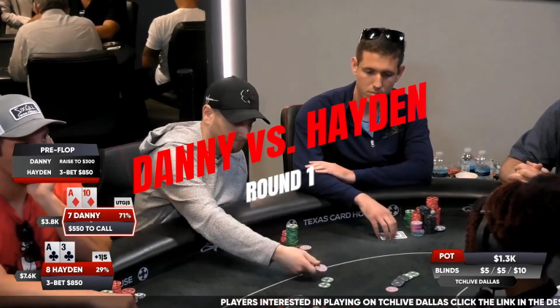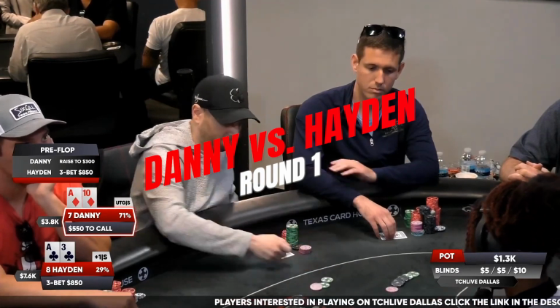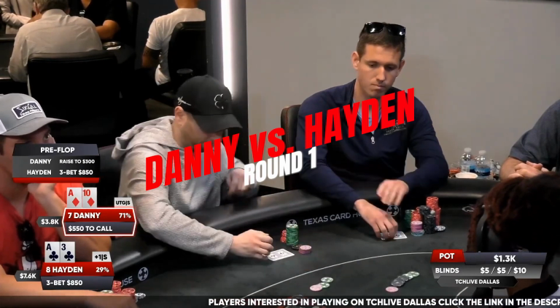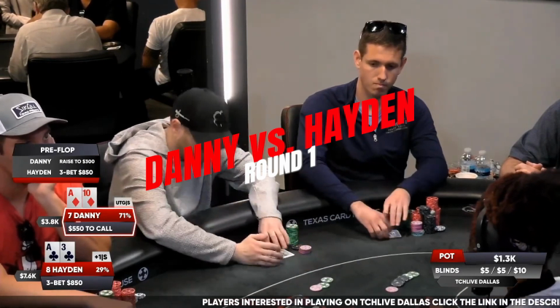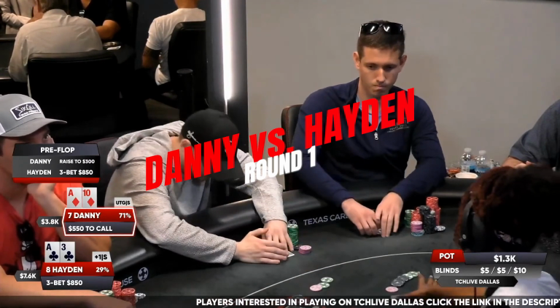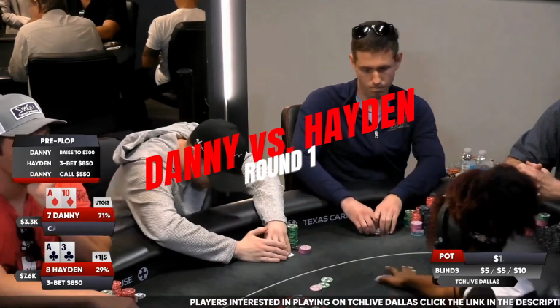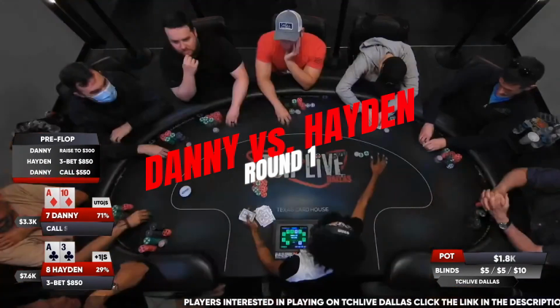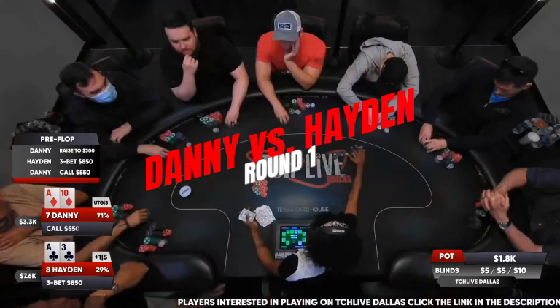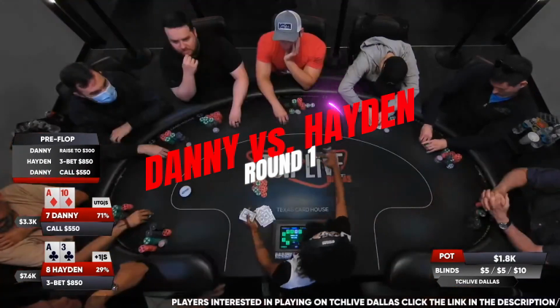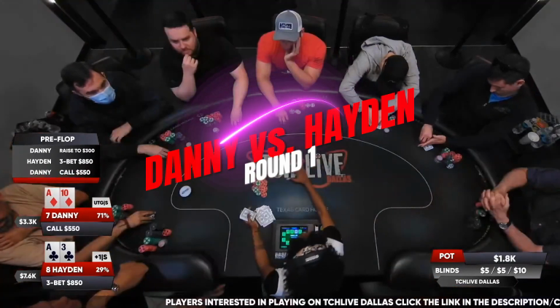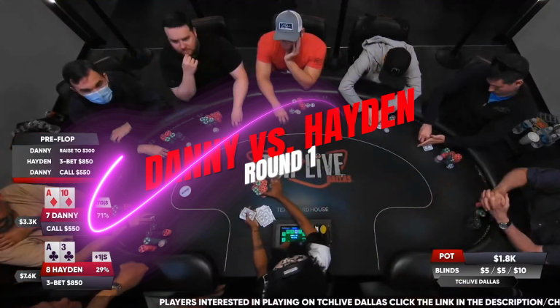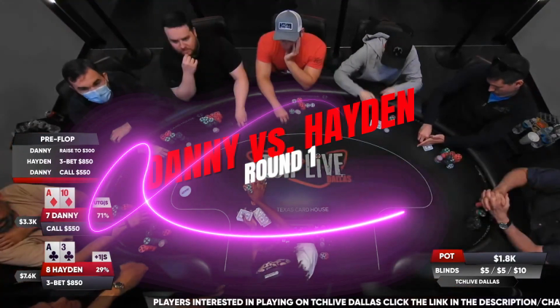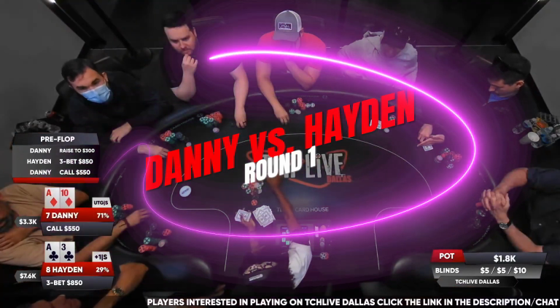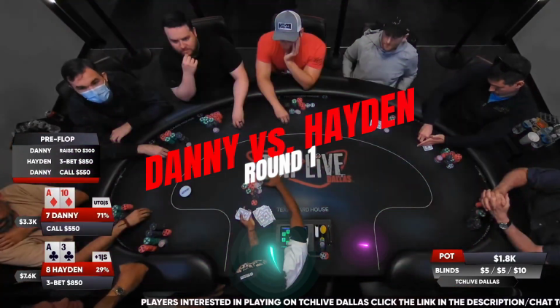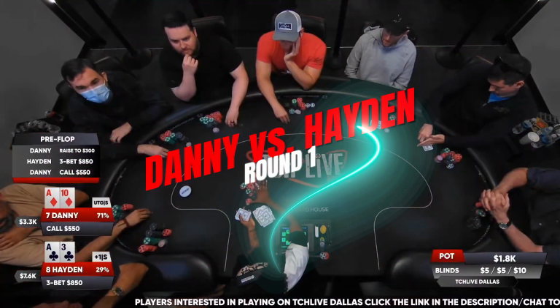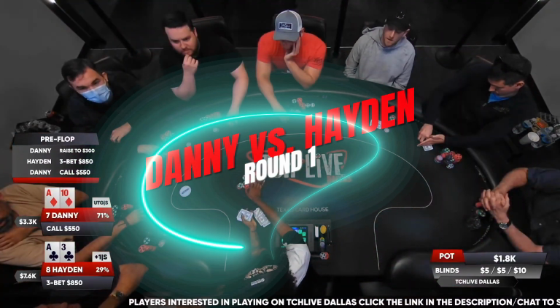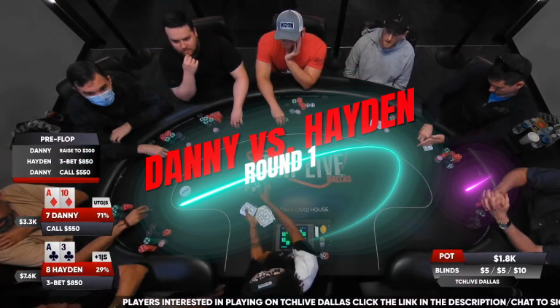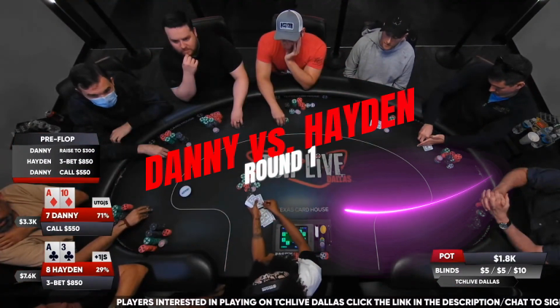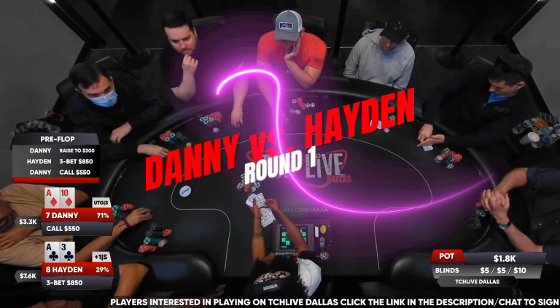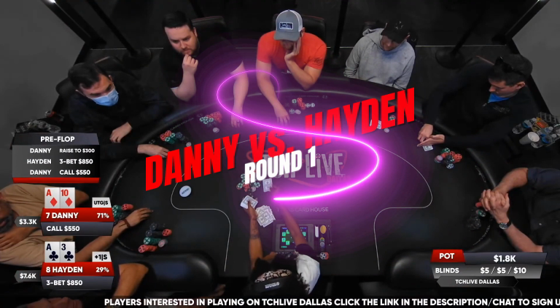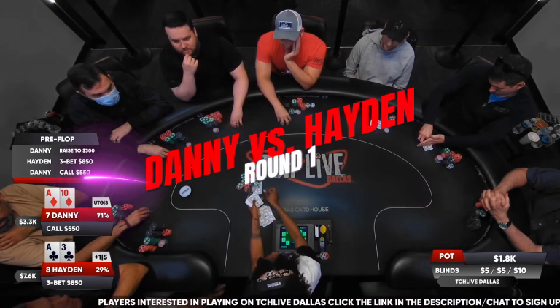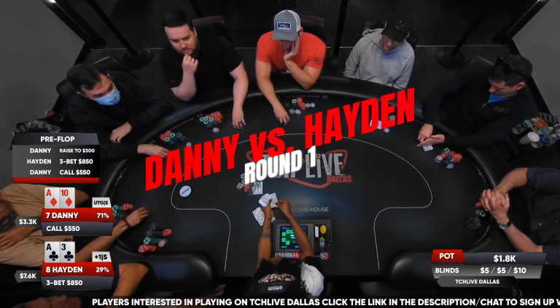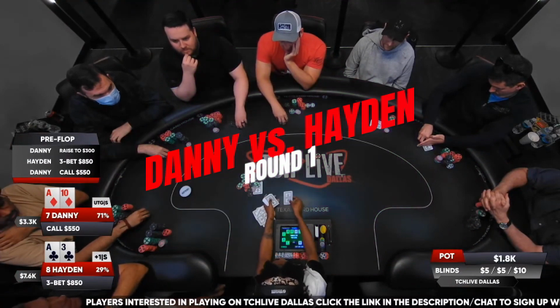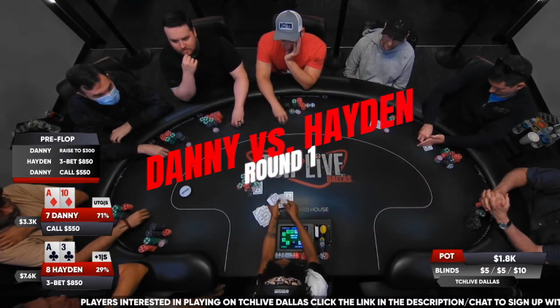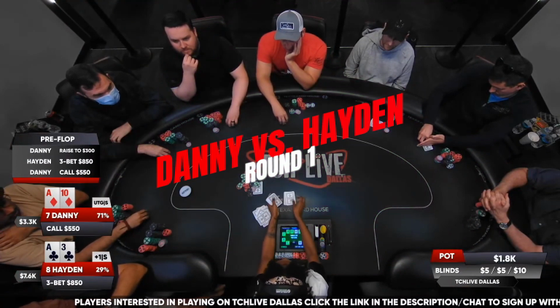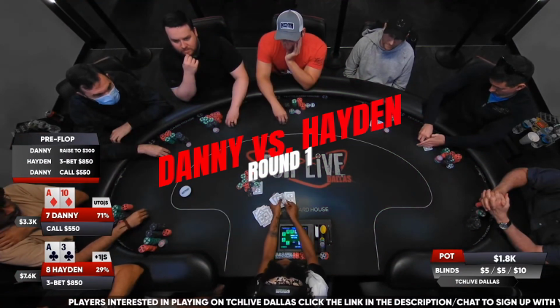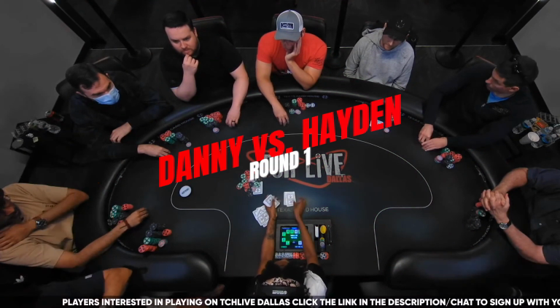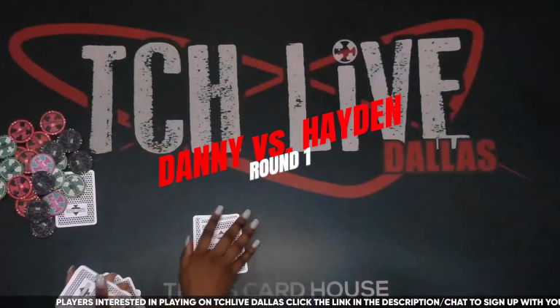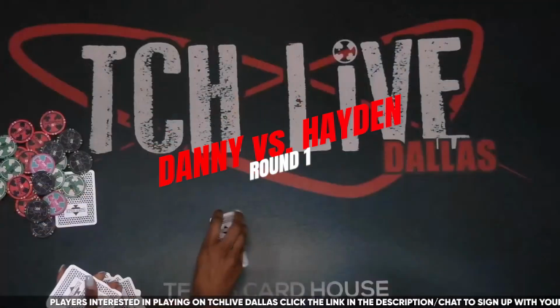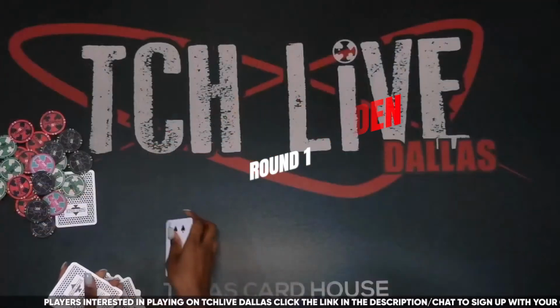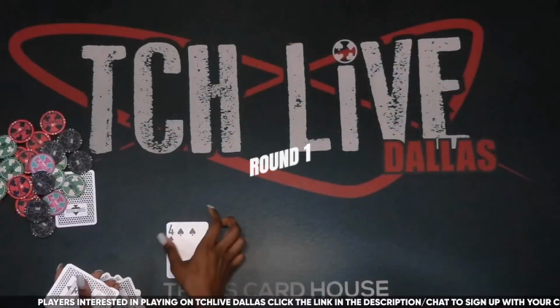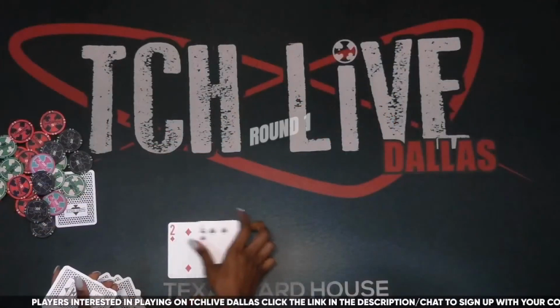Danny is going to come along here with a suited ace-10. He knows that Hayden is capable of doing this with weaker holdings, or hands that he's flipping with.